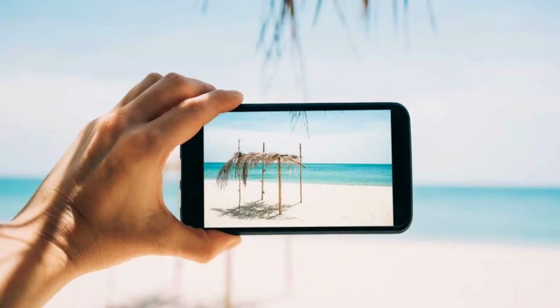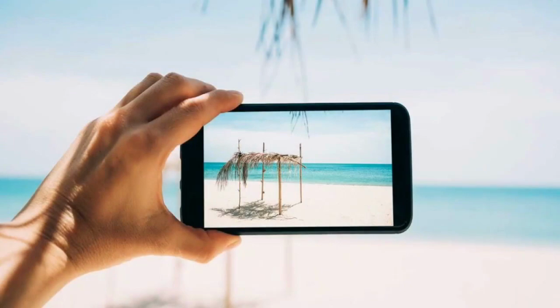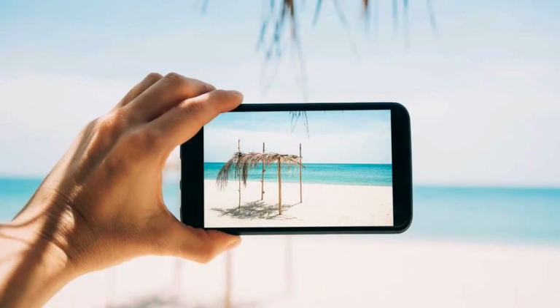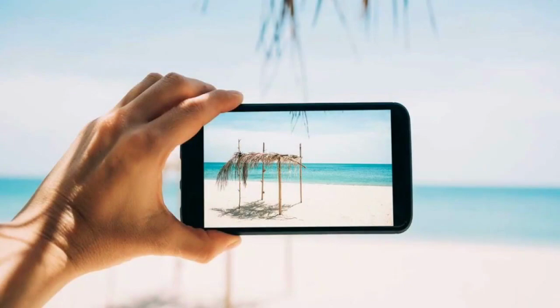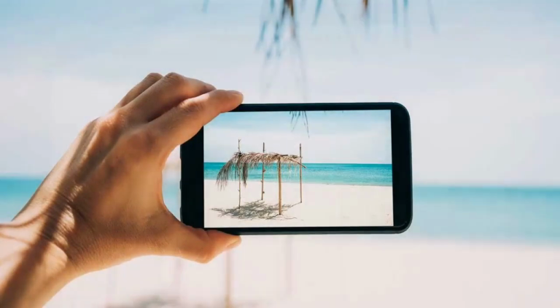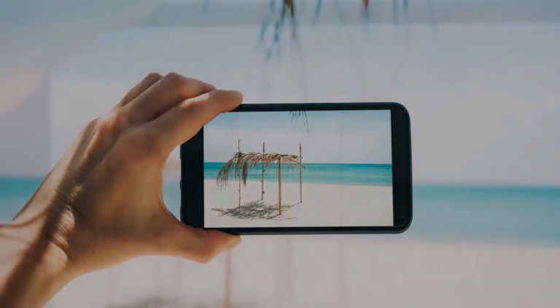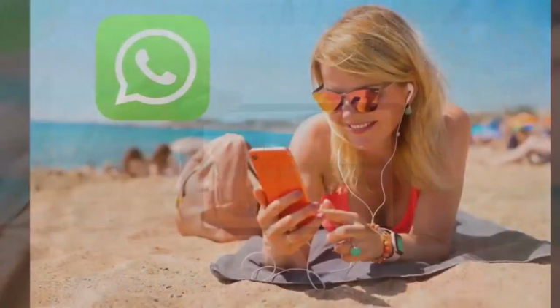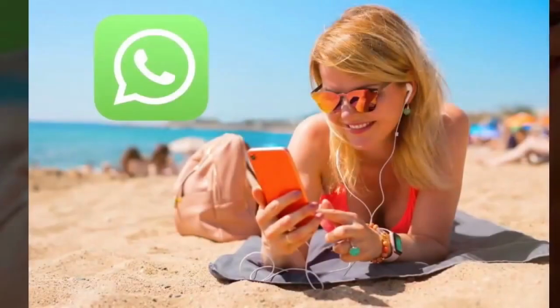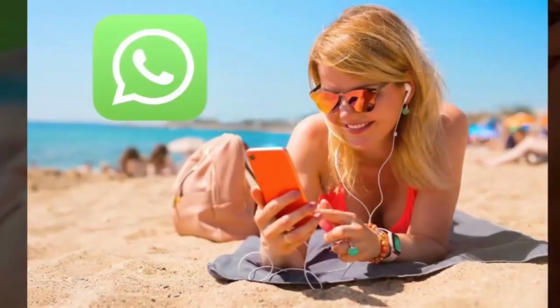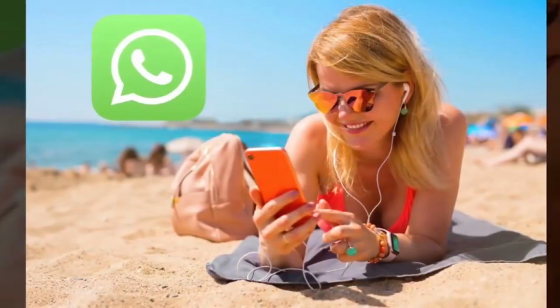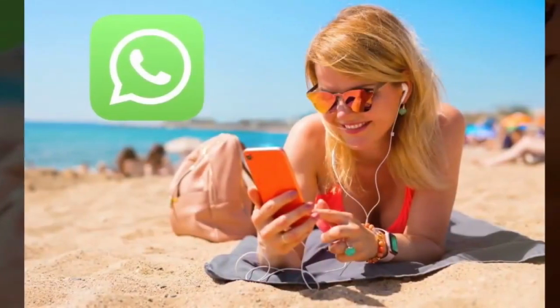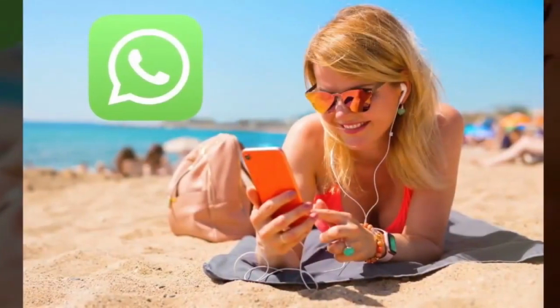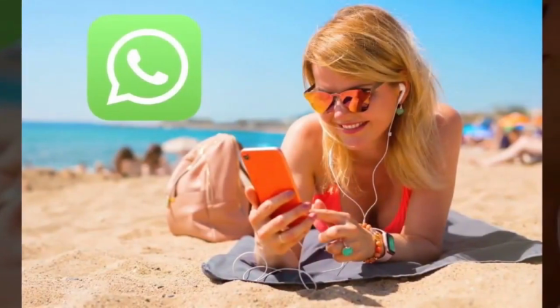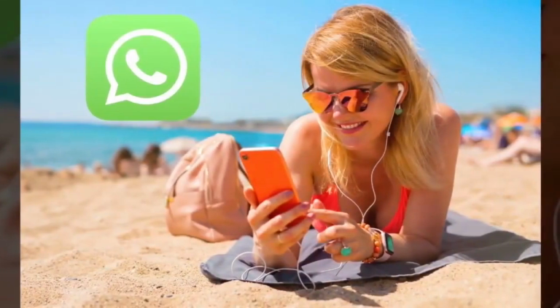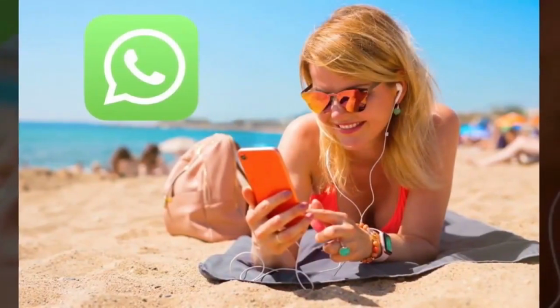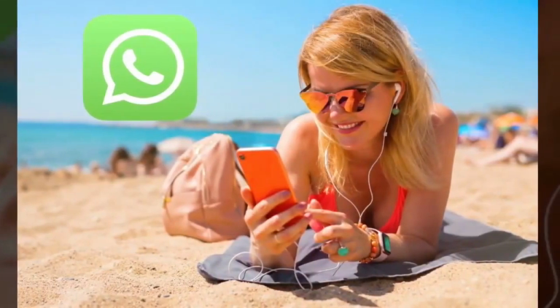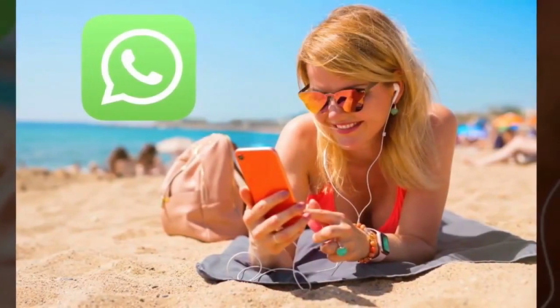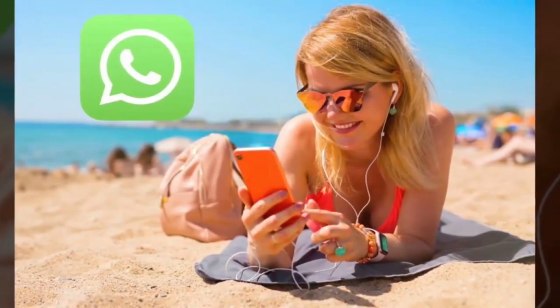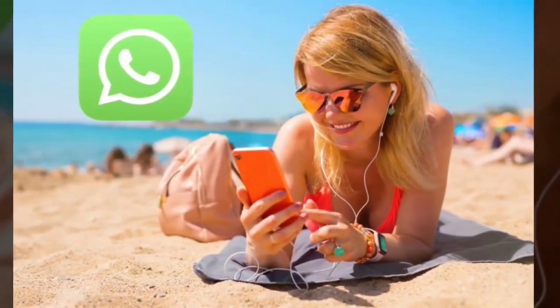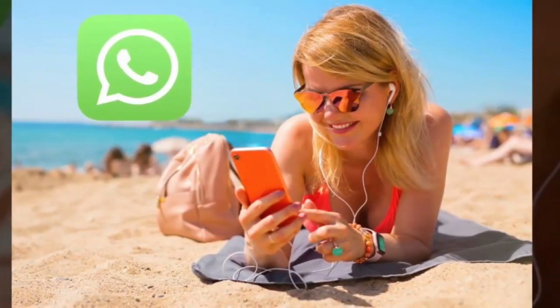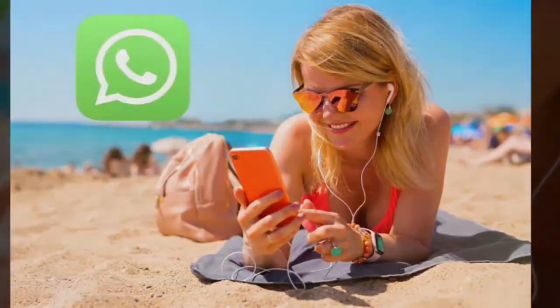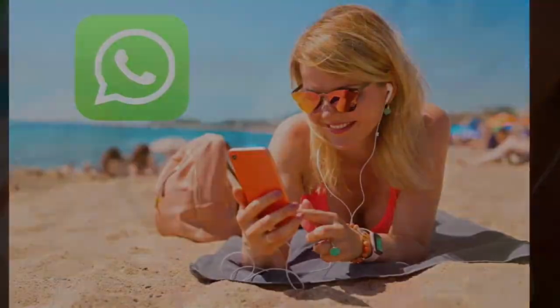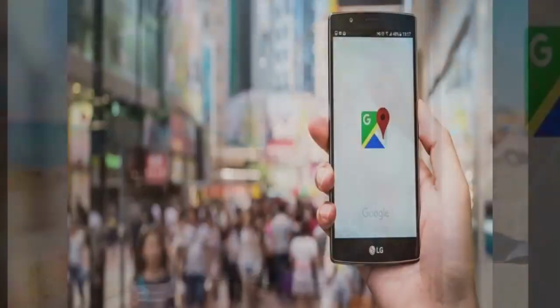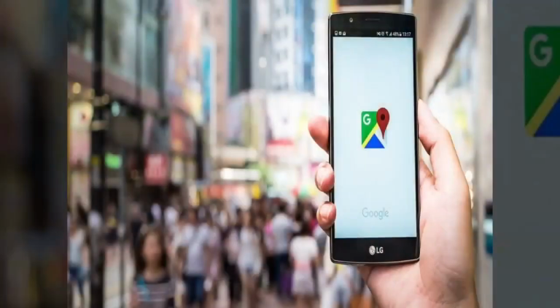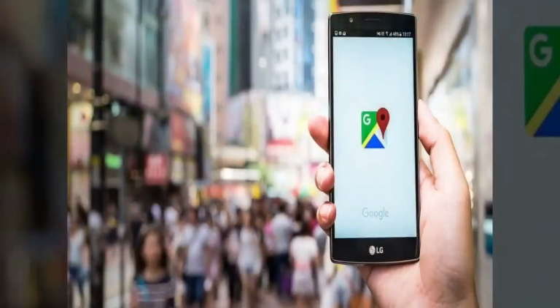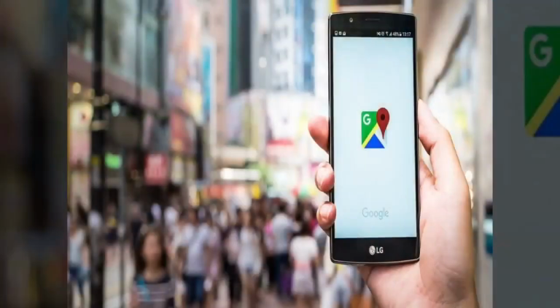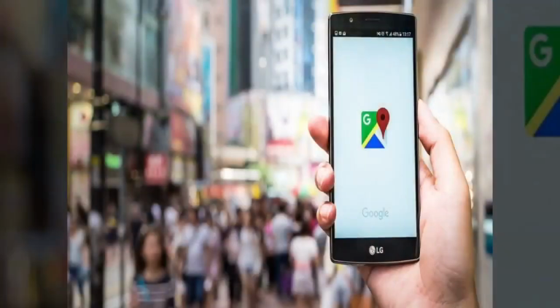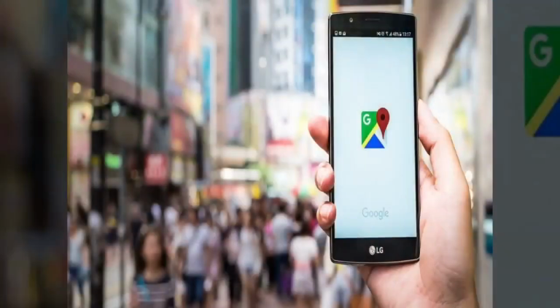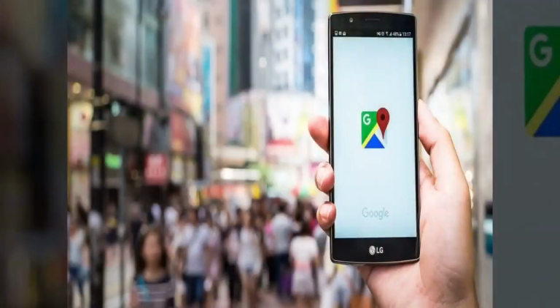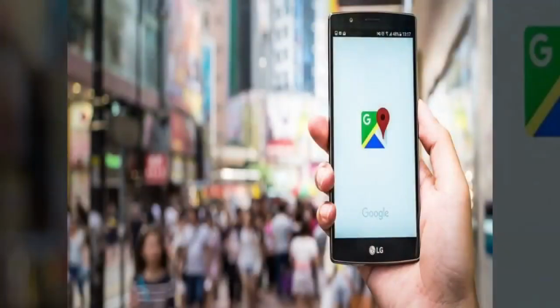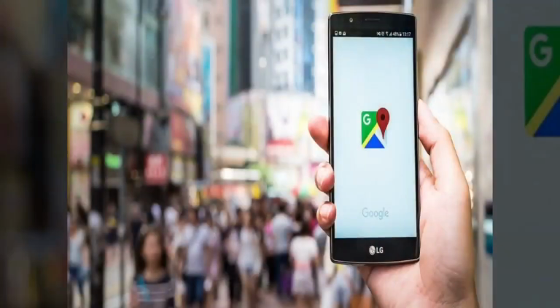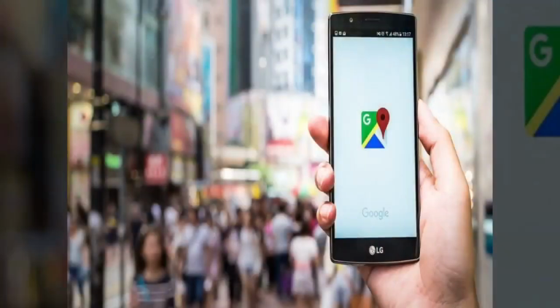WhatsApp Messenger — great for tourists and locals wanting to contact your business. Google Maps. Google Translate.